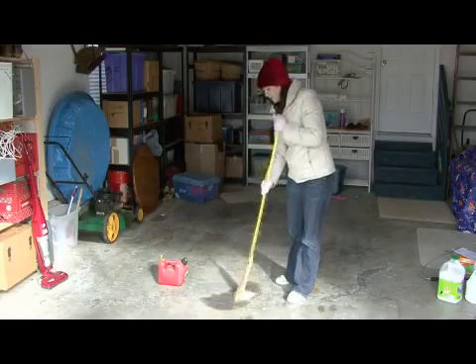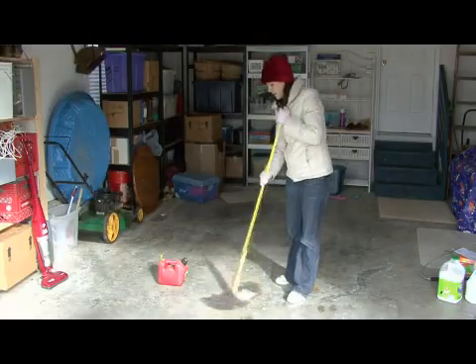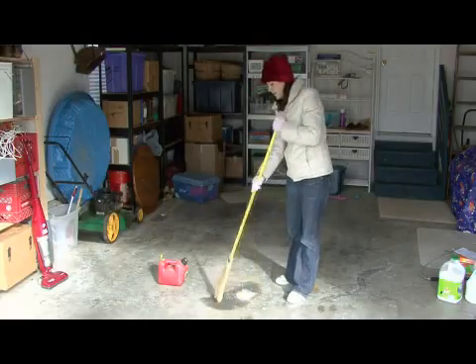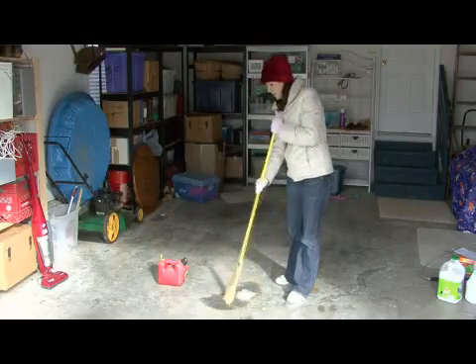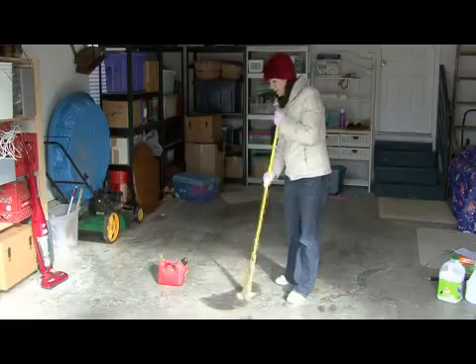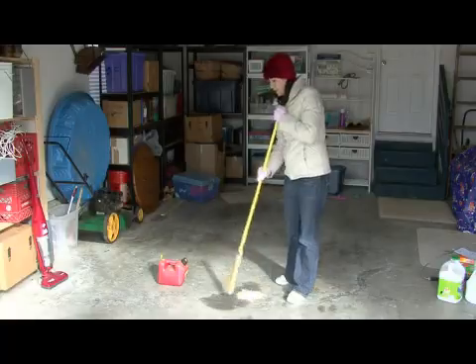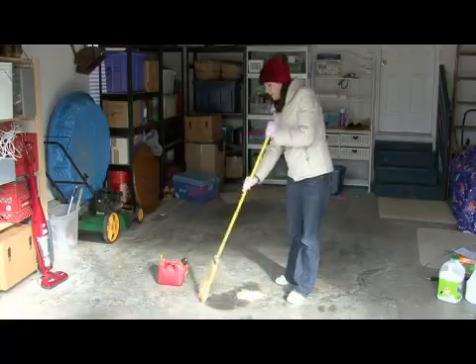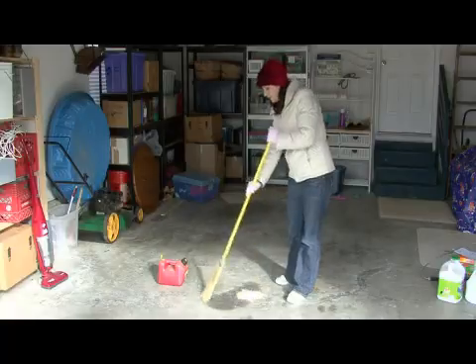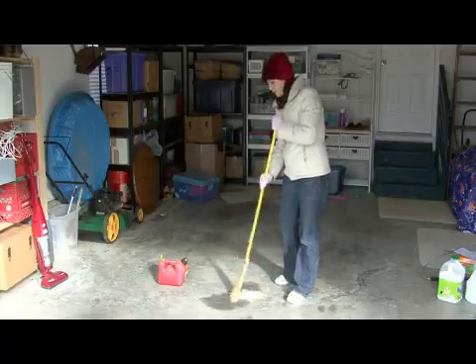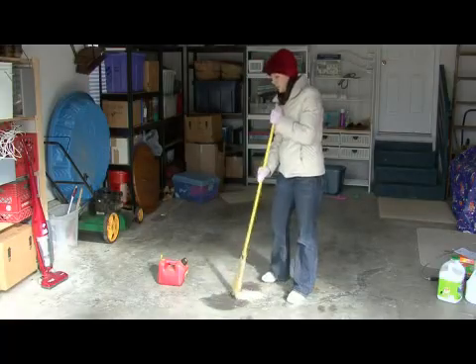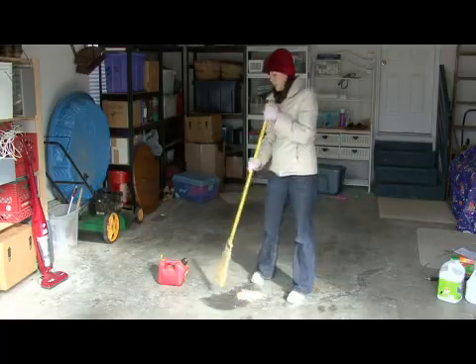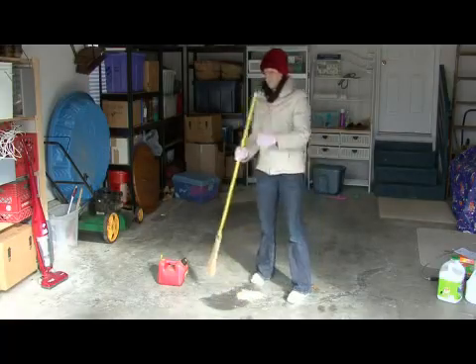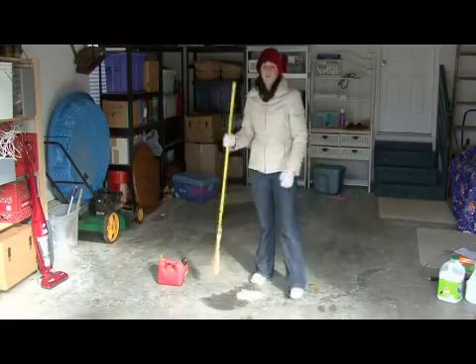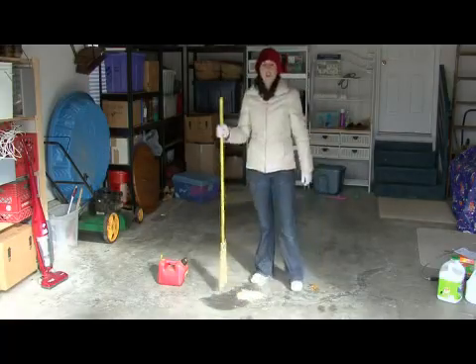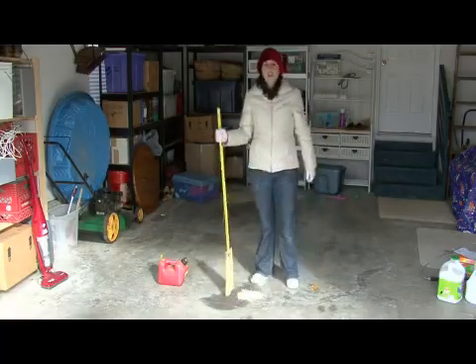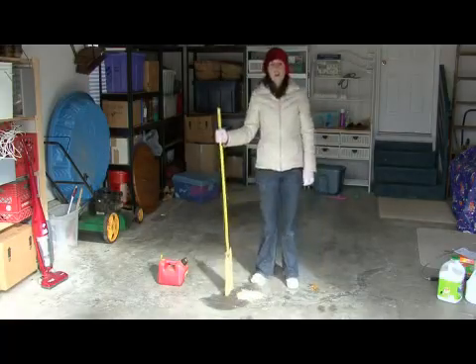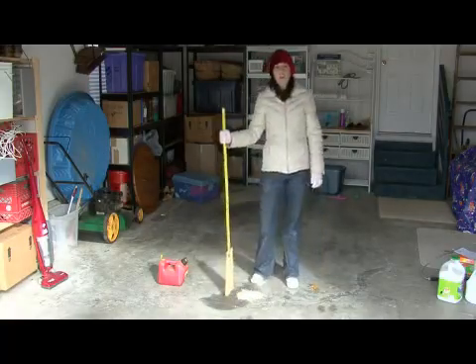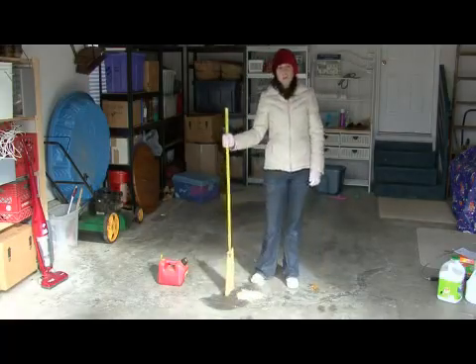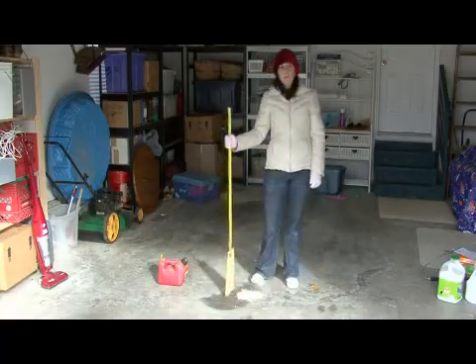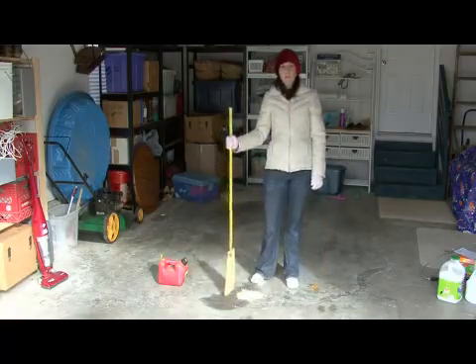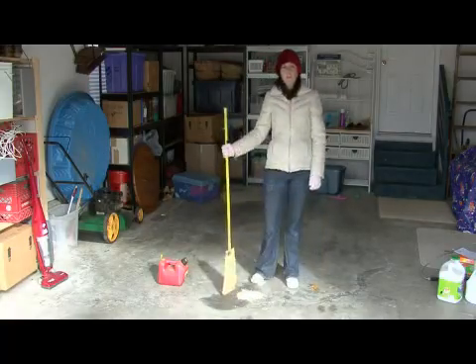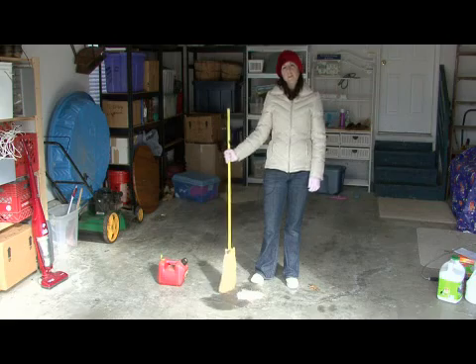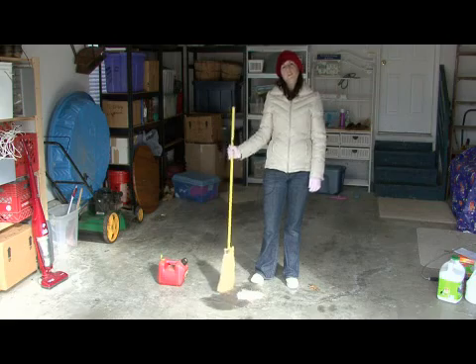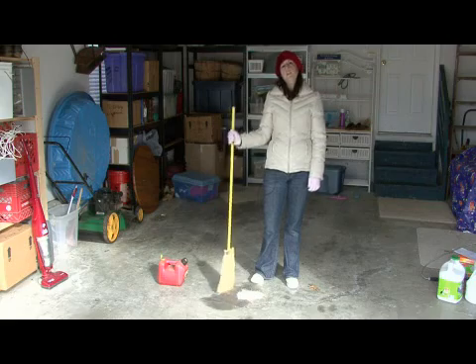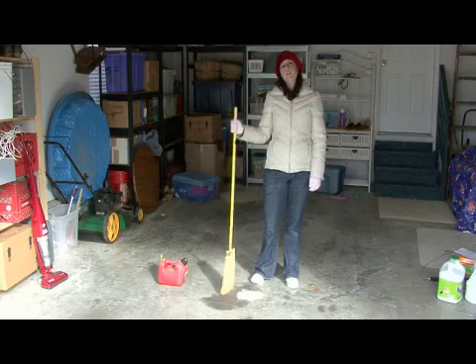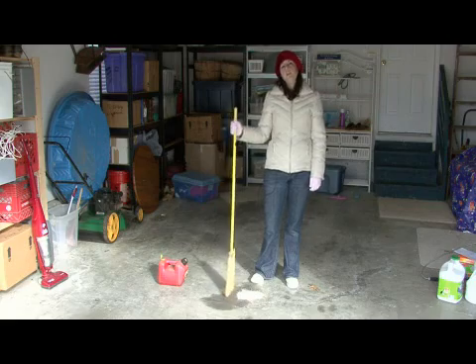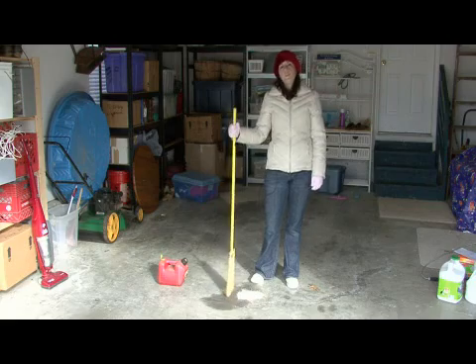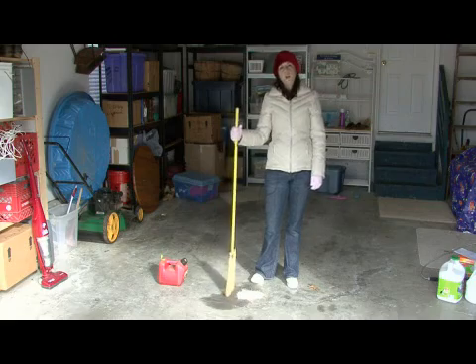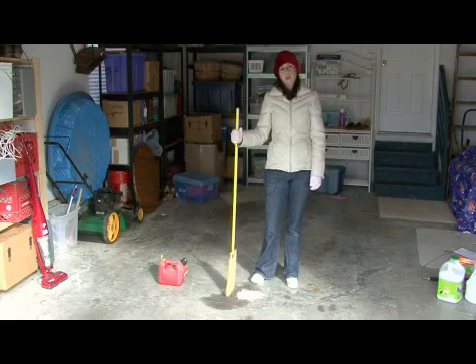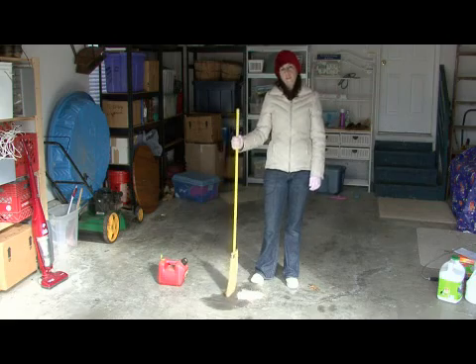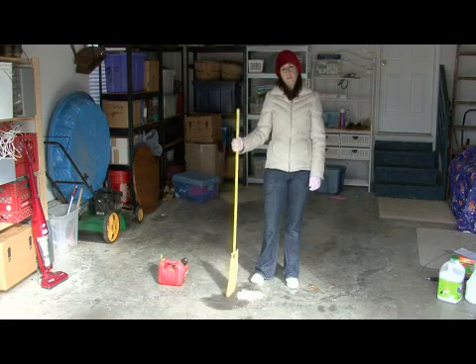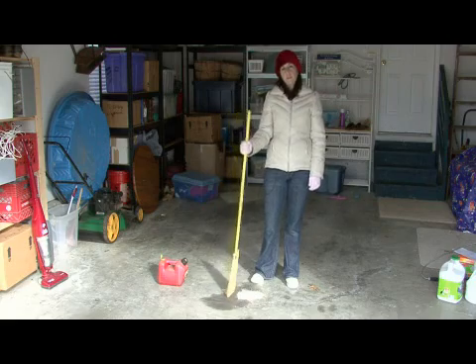And that is it. I'm Rachel Eutuzis and that is how you clean up a small gasoline spill.